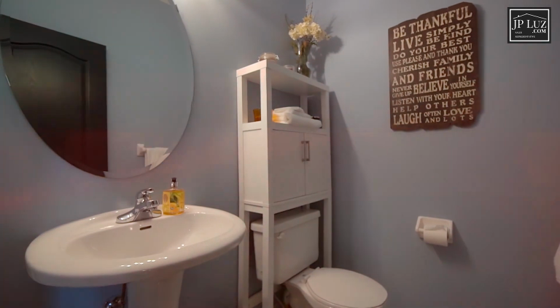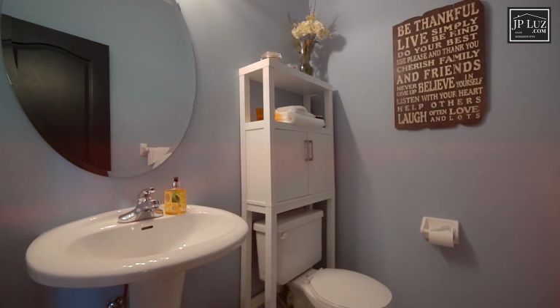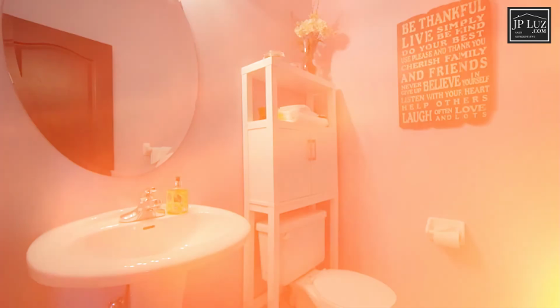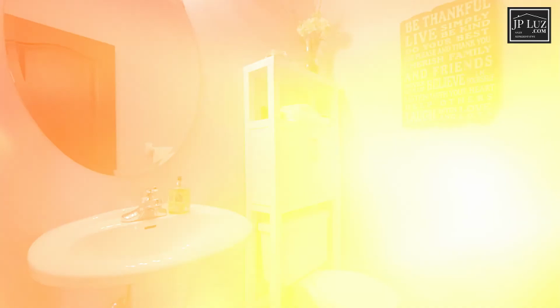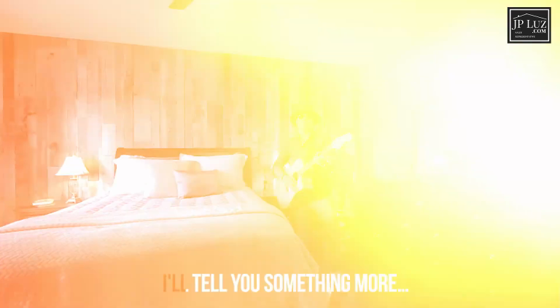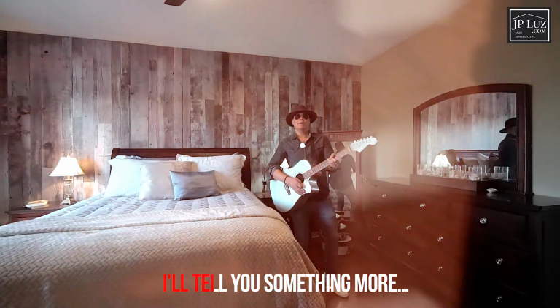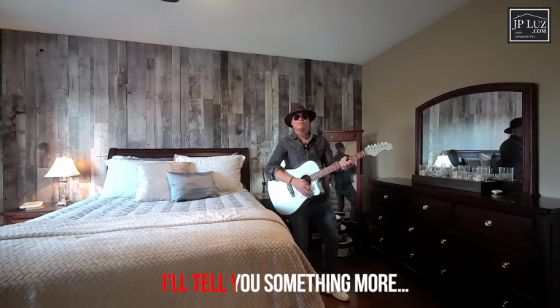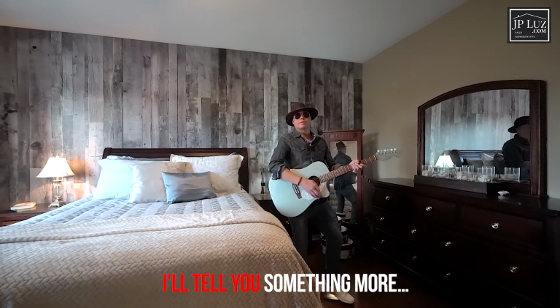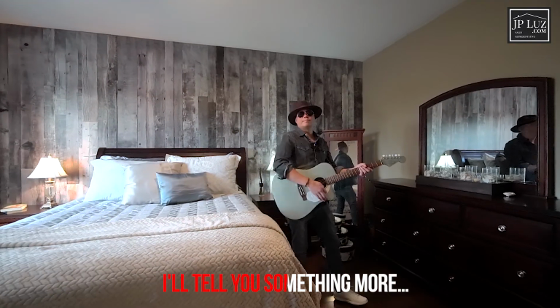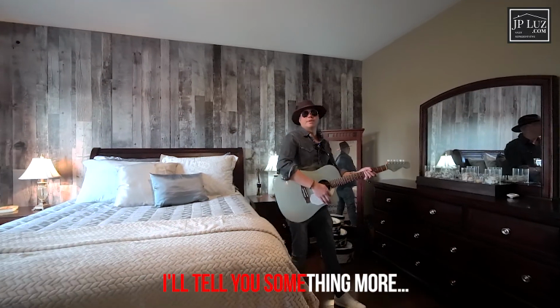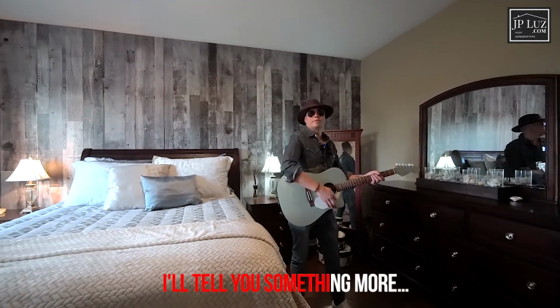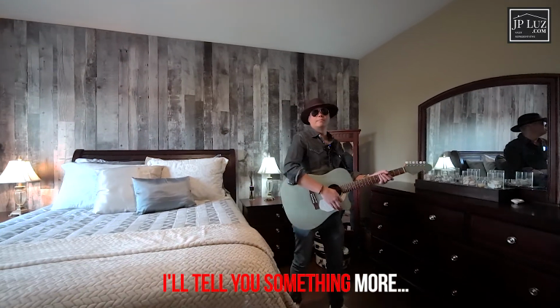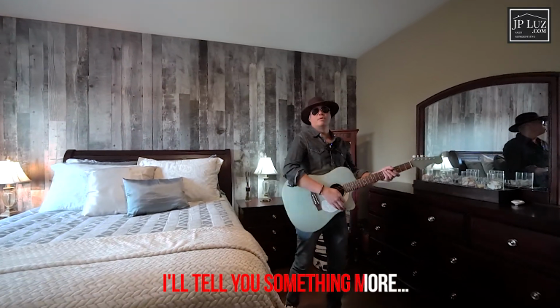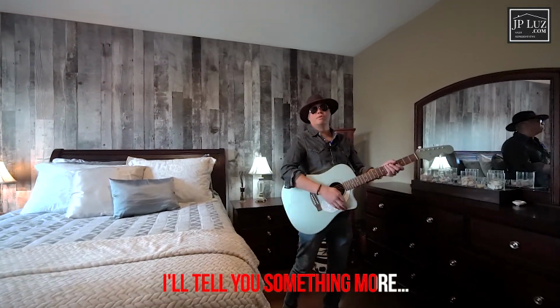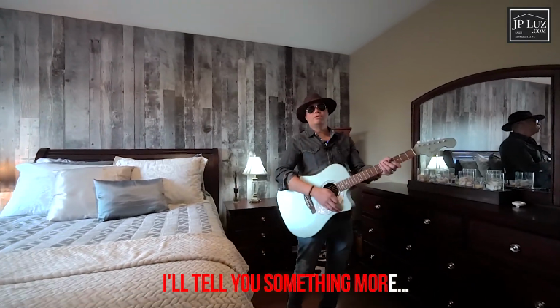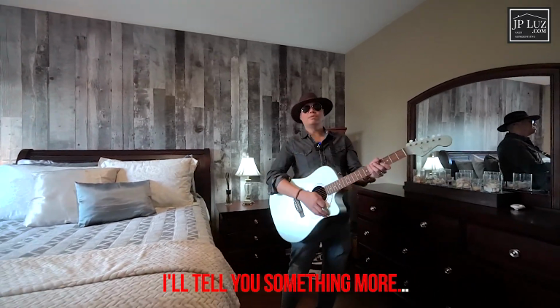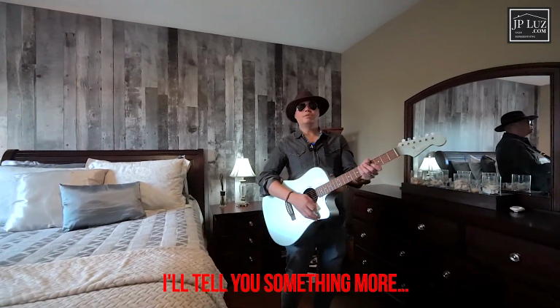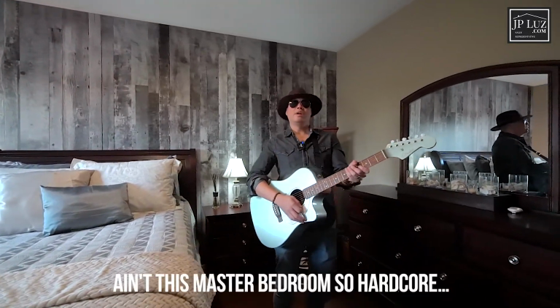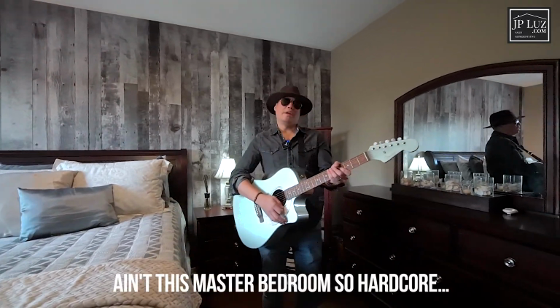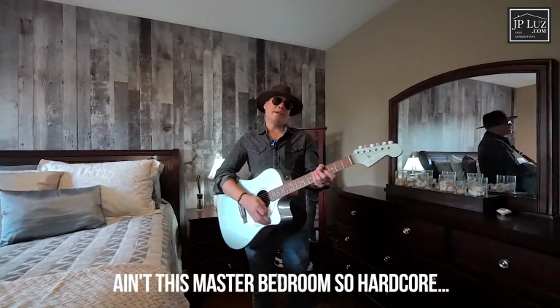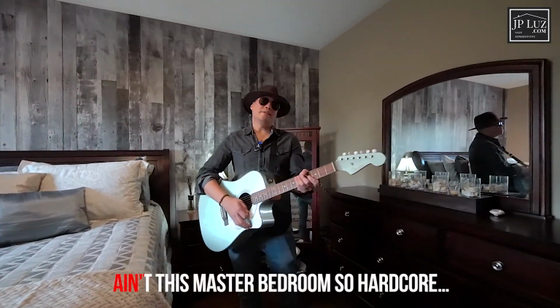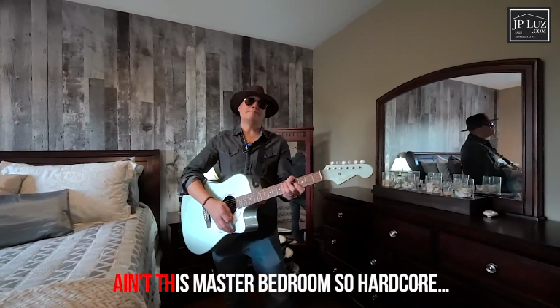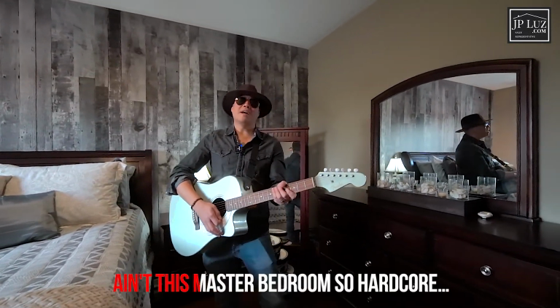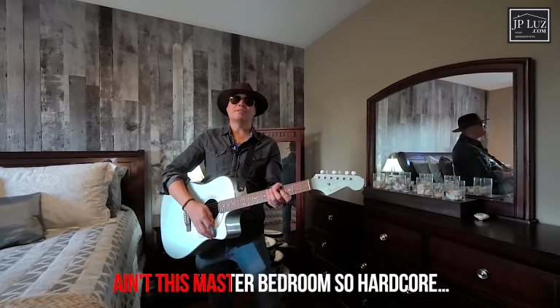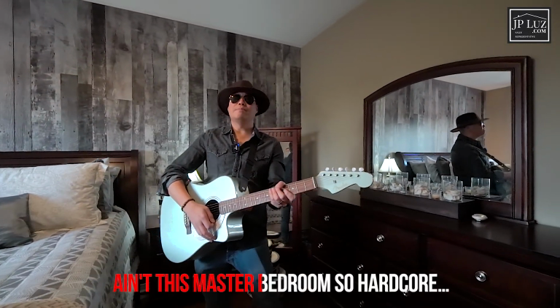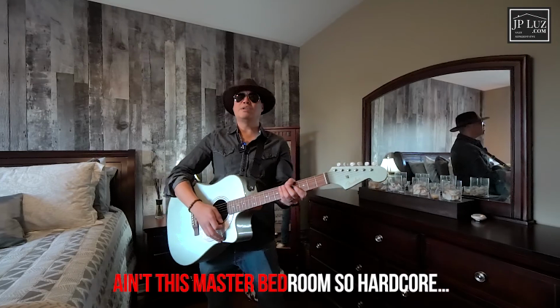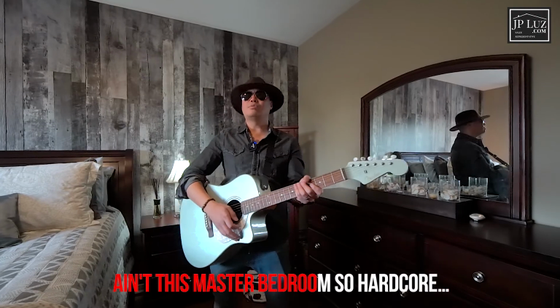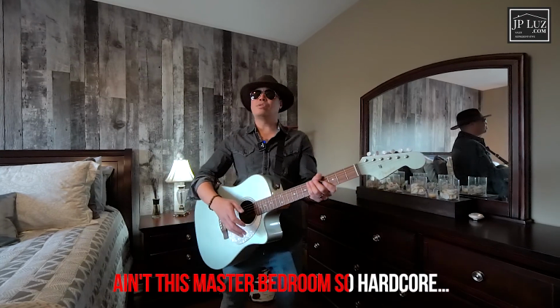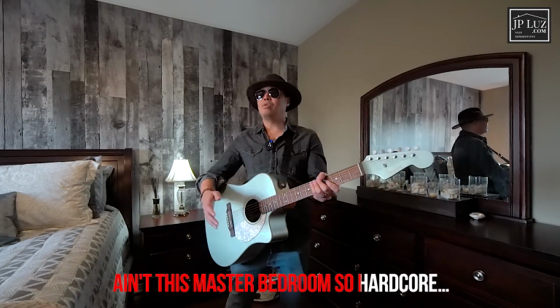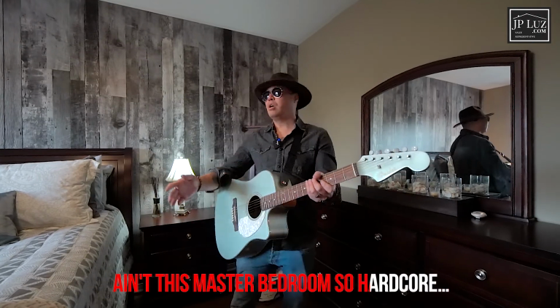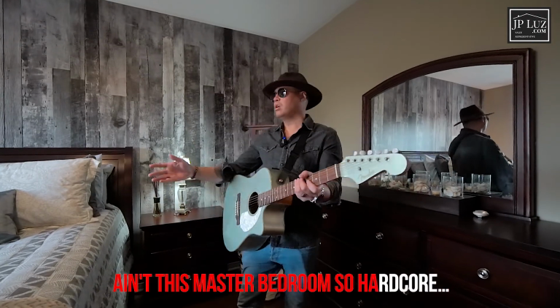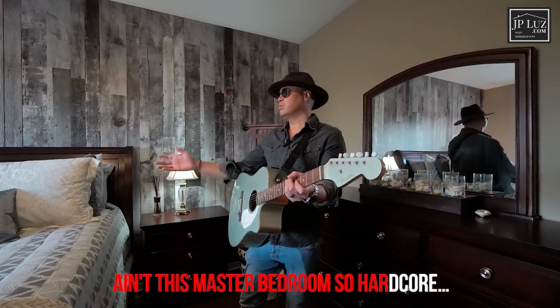Tell you something more — ain't this master bedroom so hardcore?